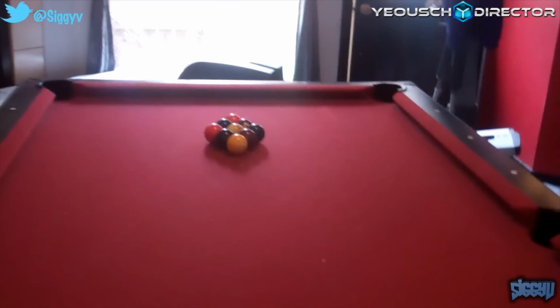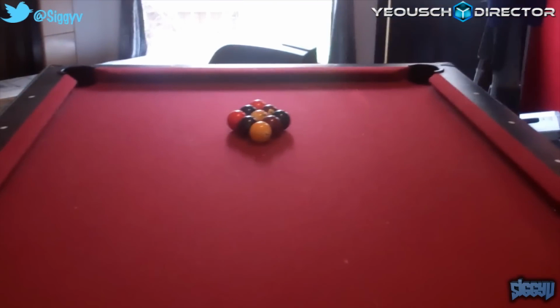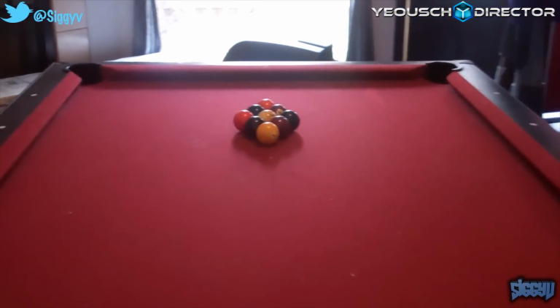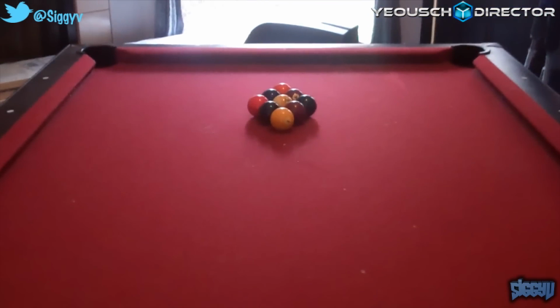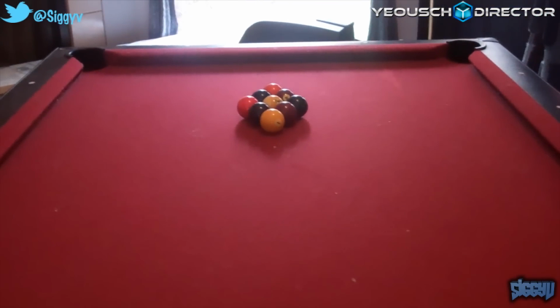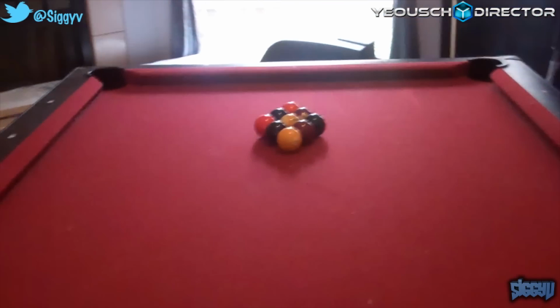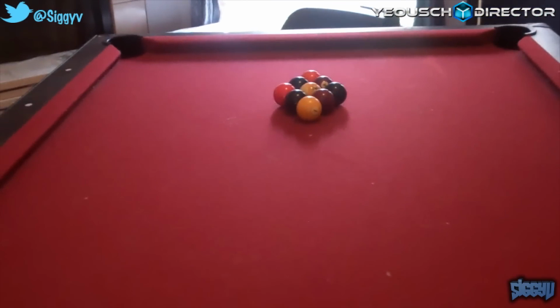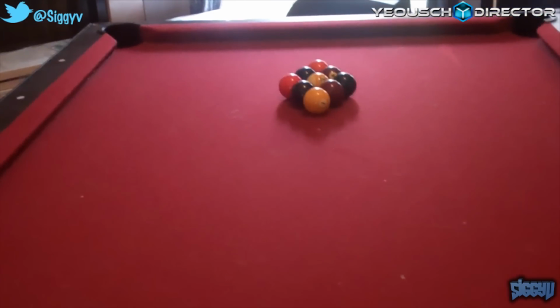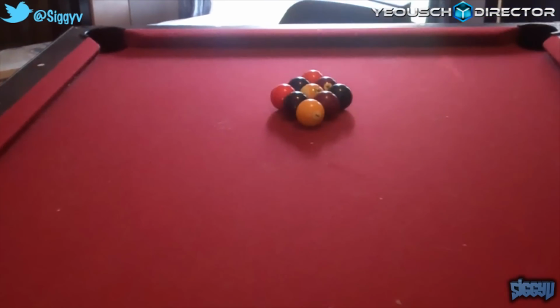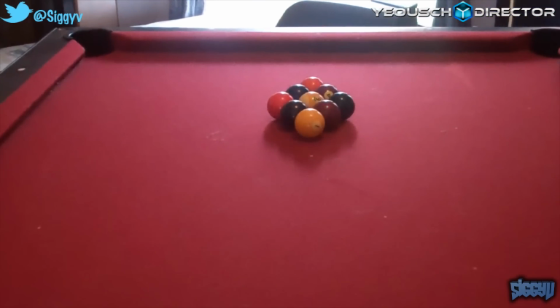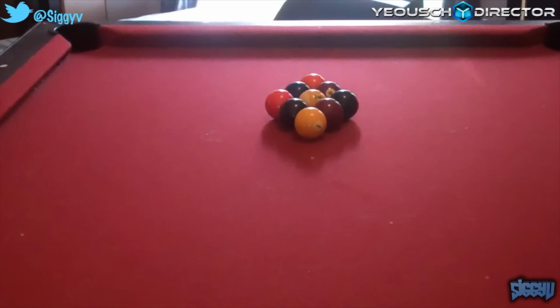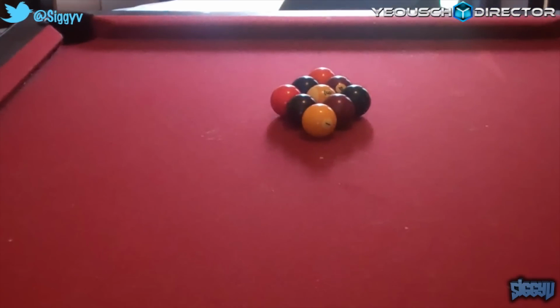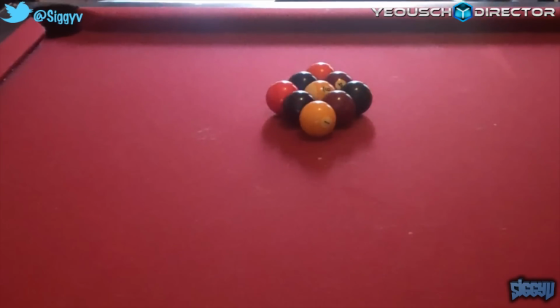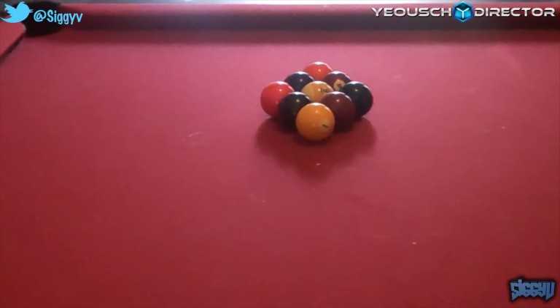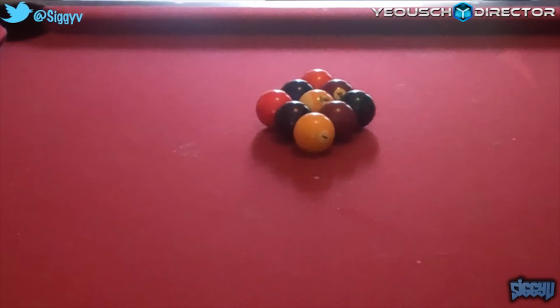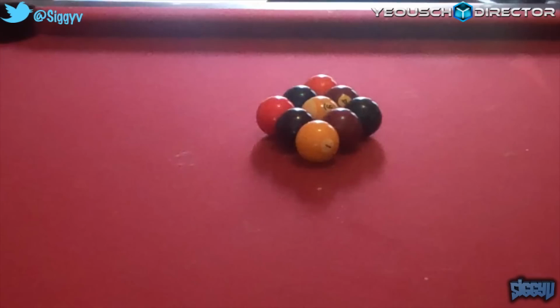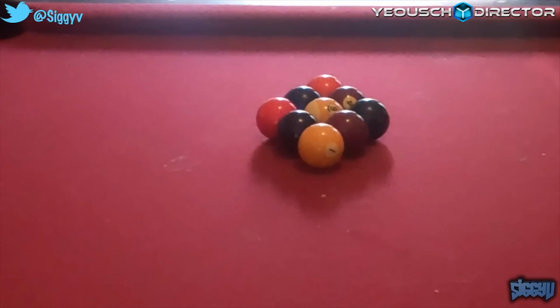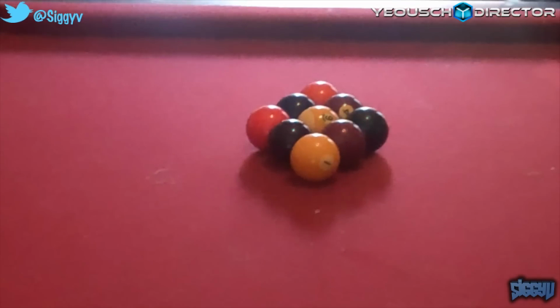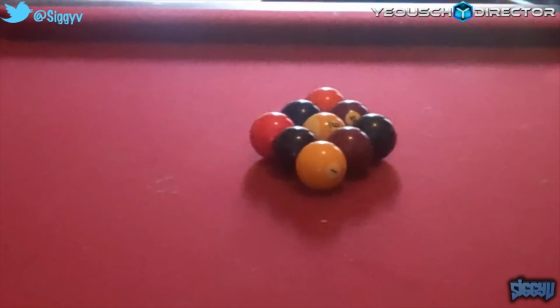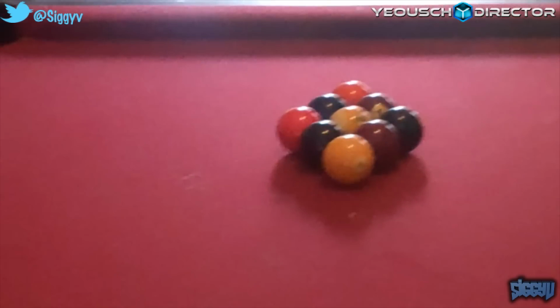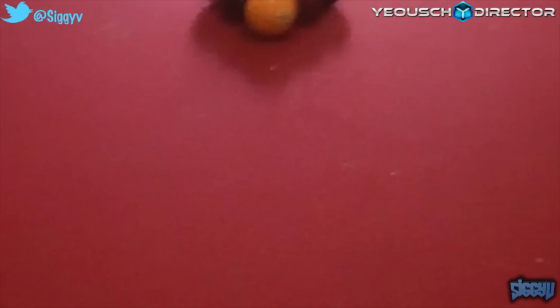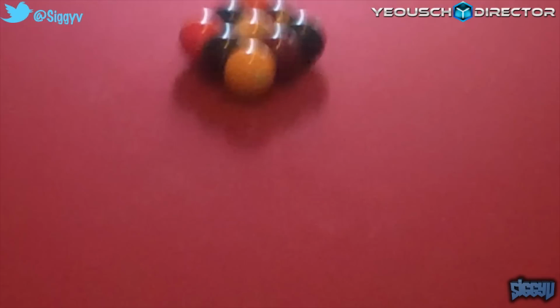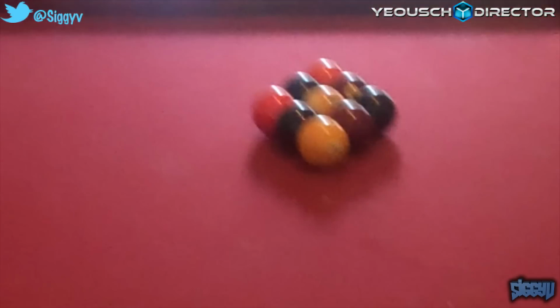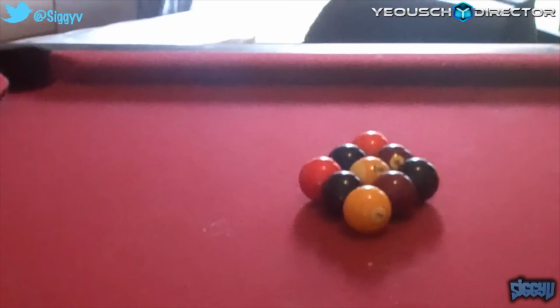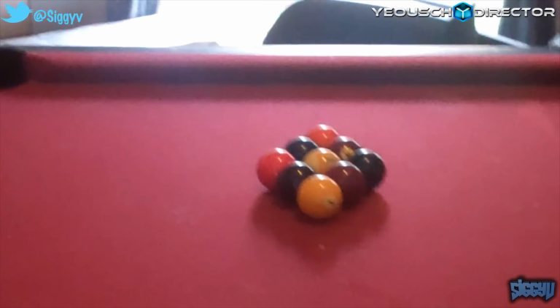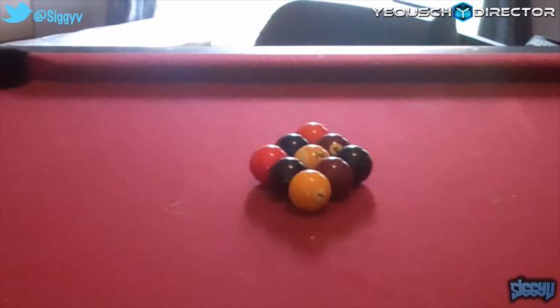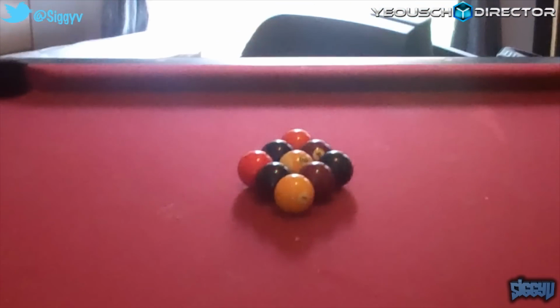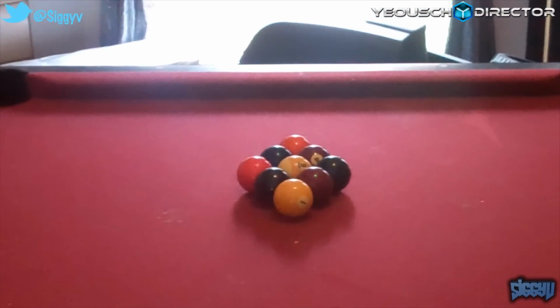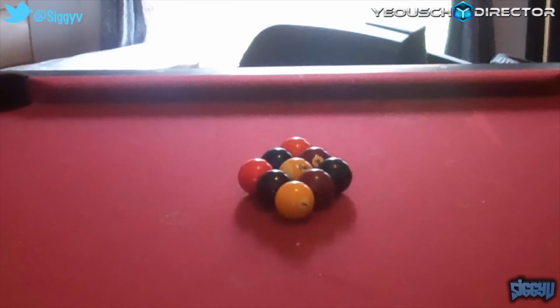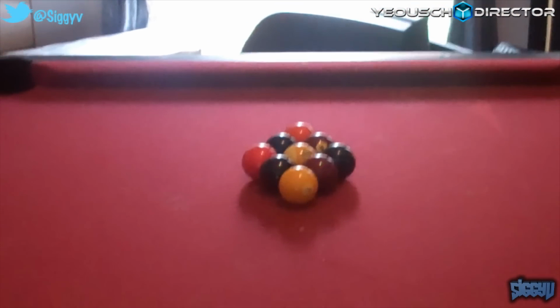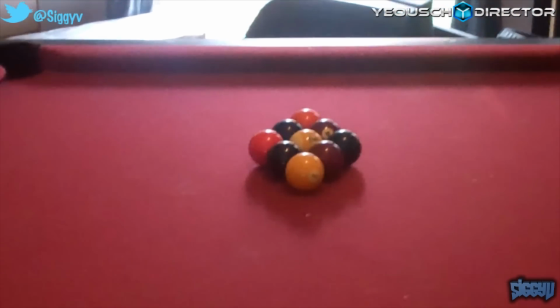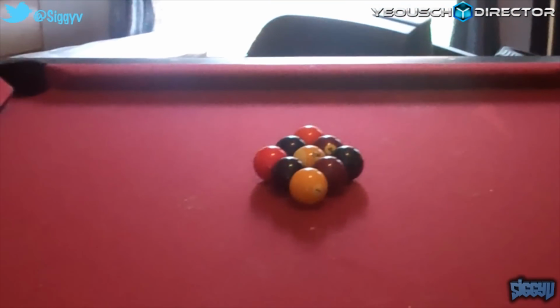Yo yo yo, Ziggy here. I'm going to bring you something a little bit different — a gameplay over real life pool playing nine ball.